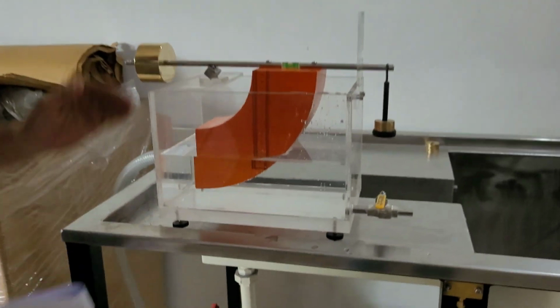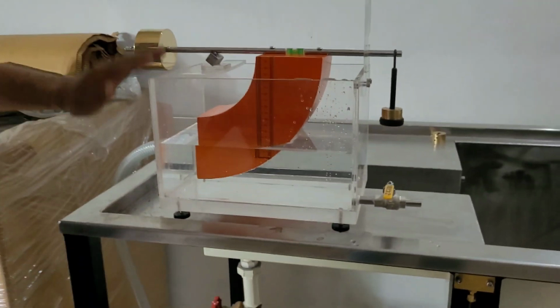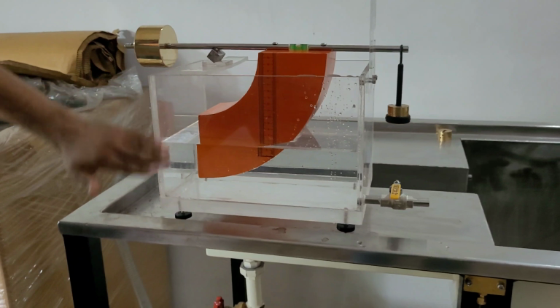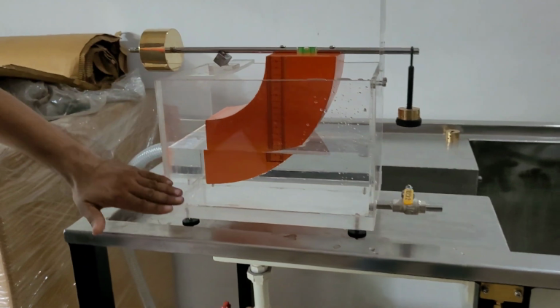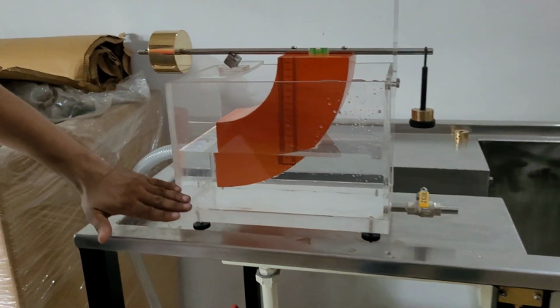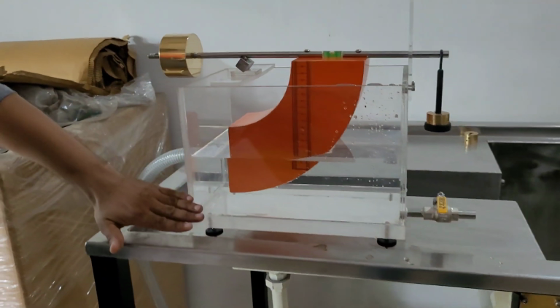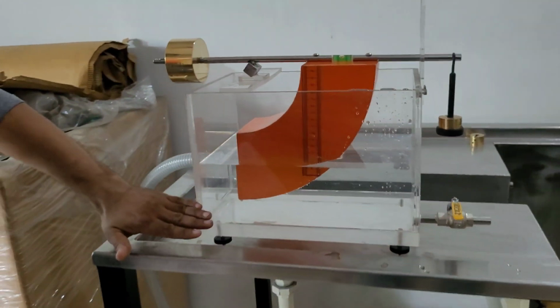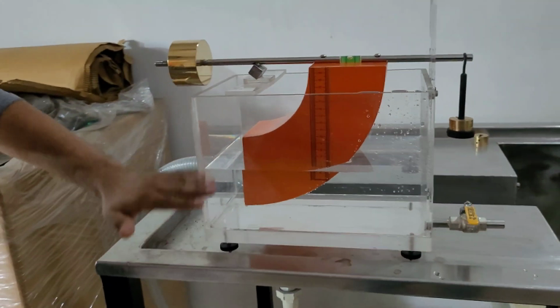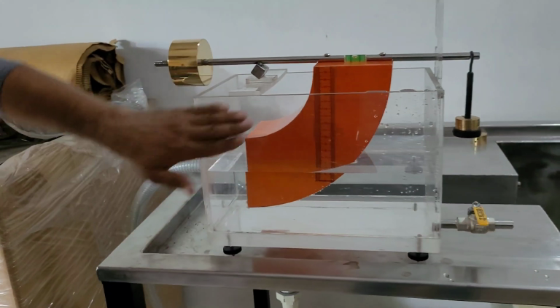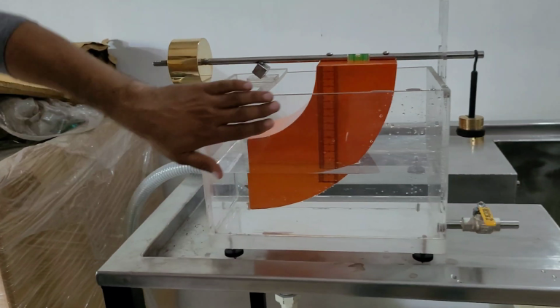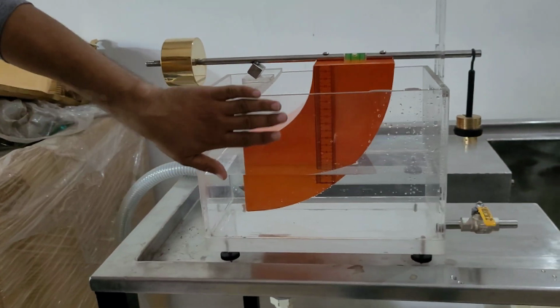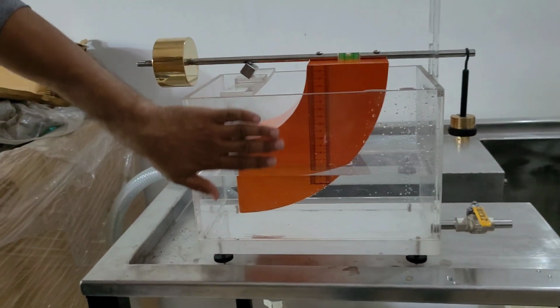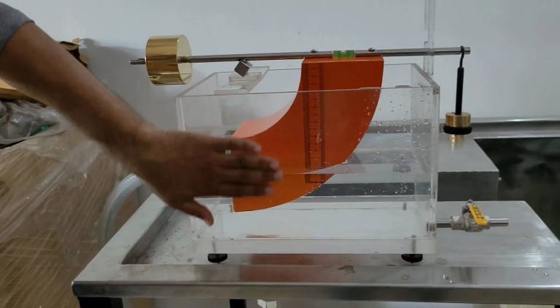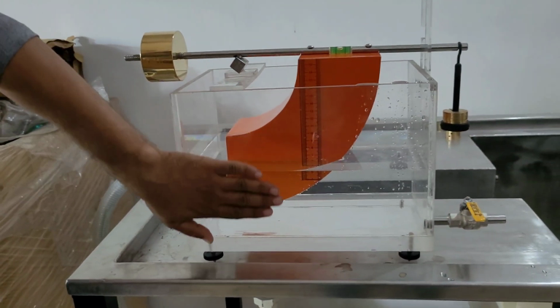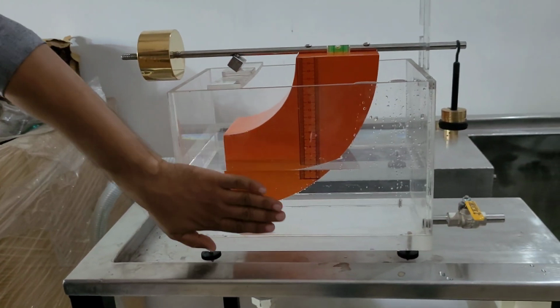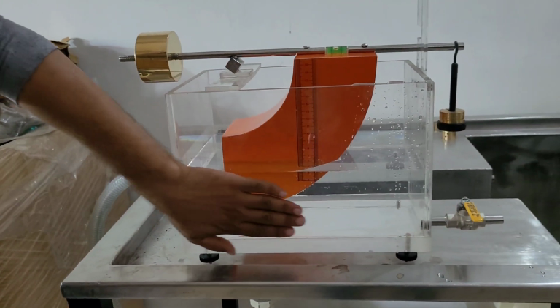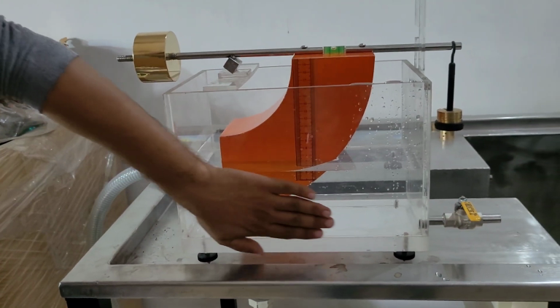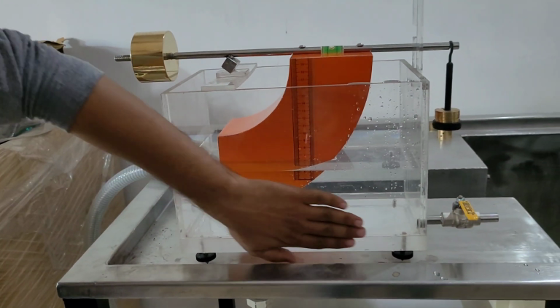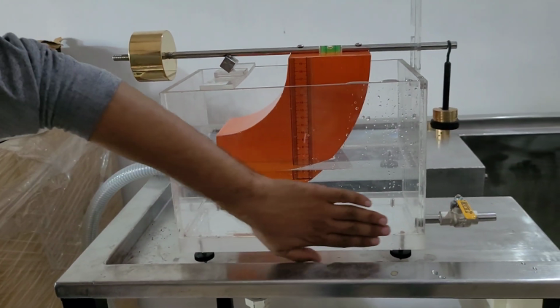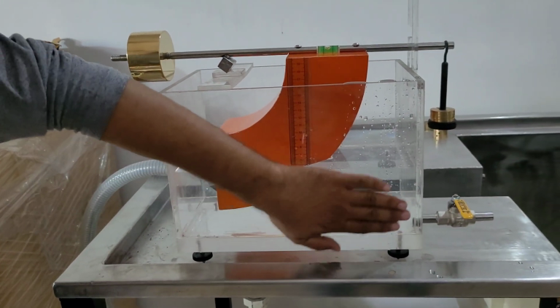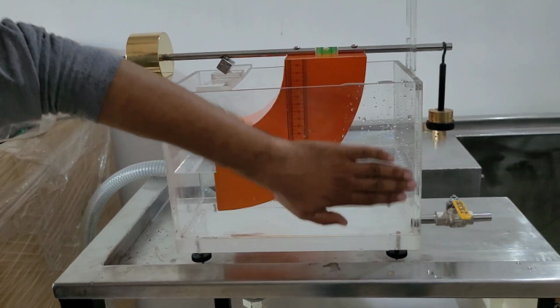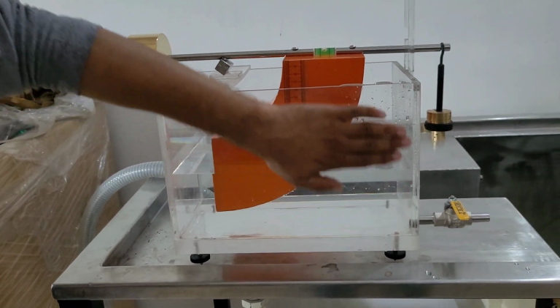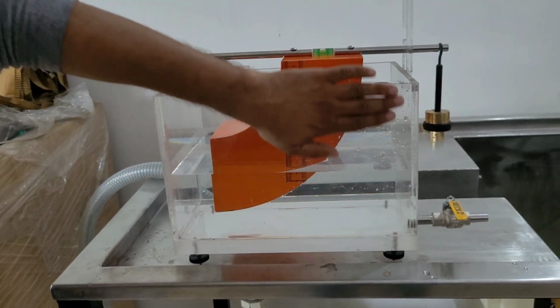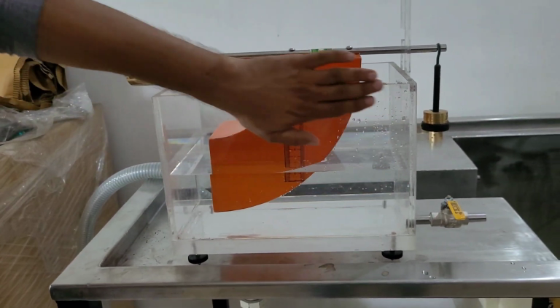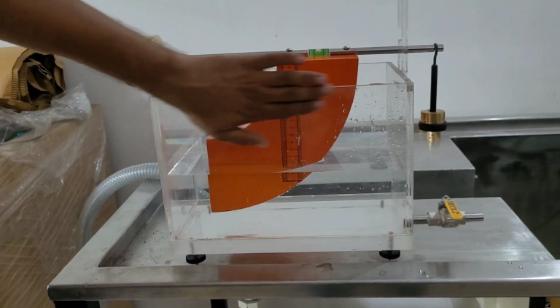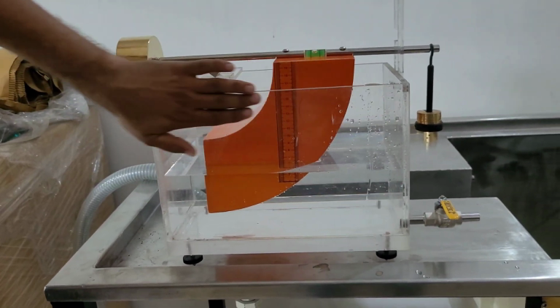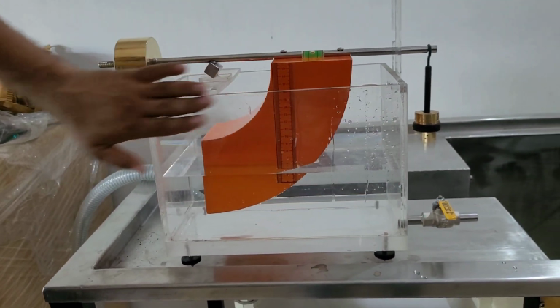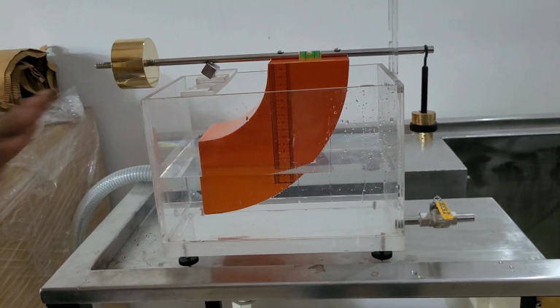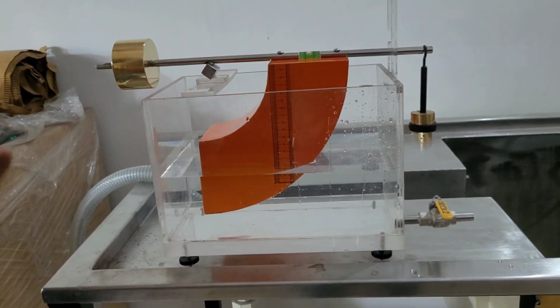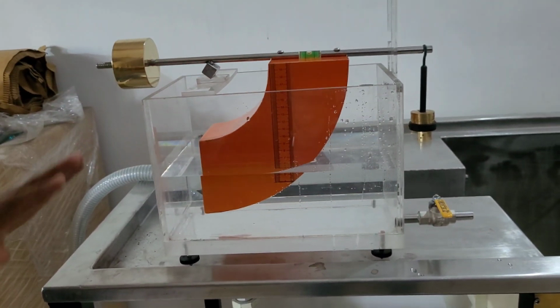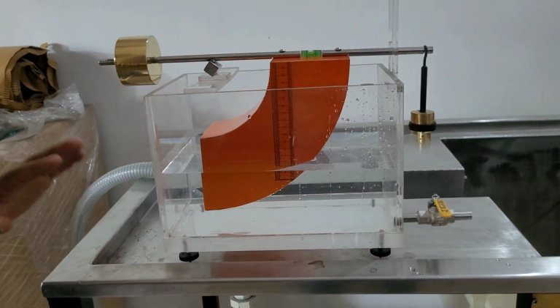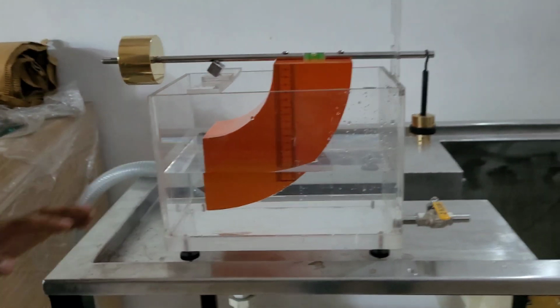This is the procedure for performing the experiment related to hydrostatic pressure. Thank you.